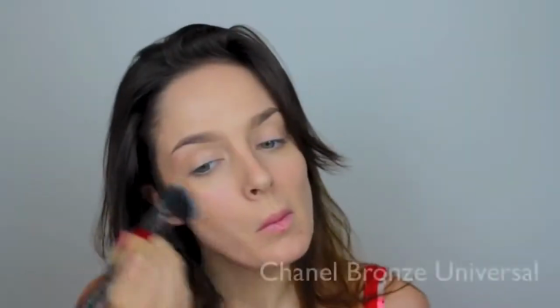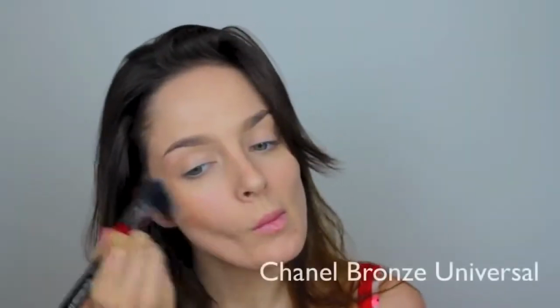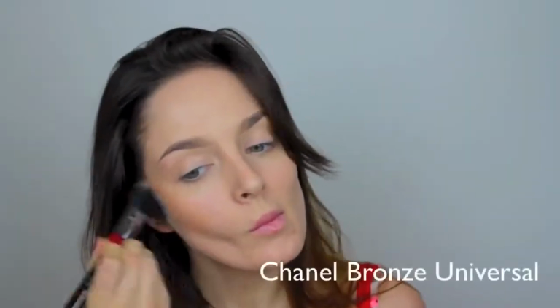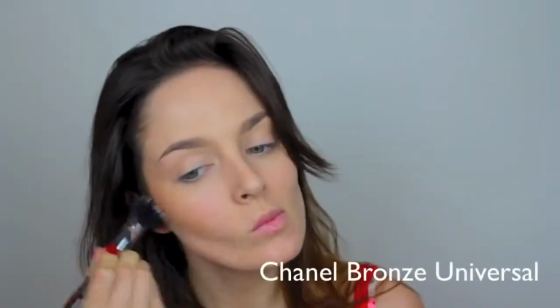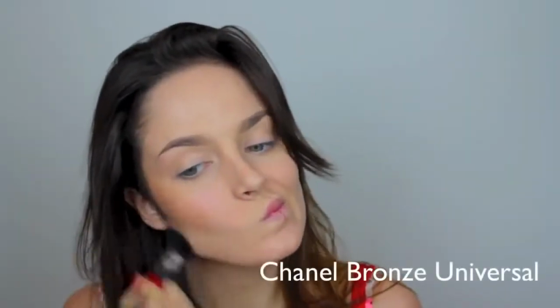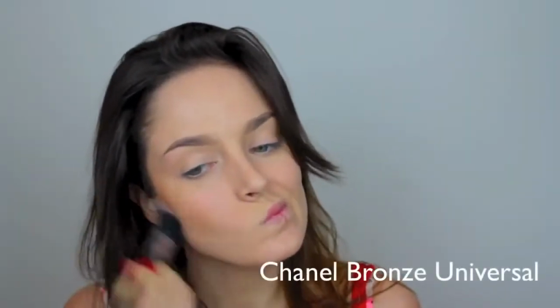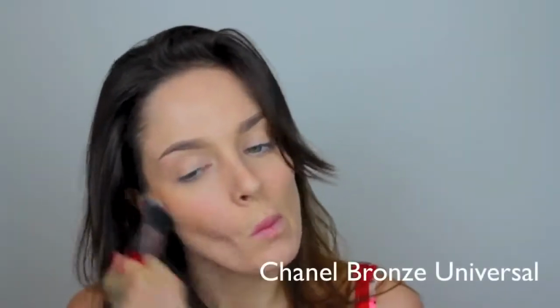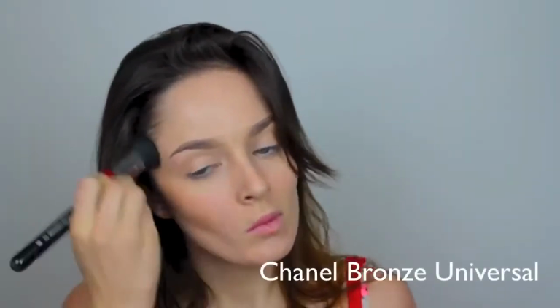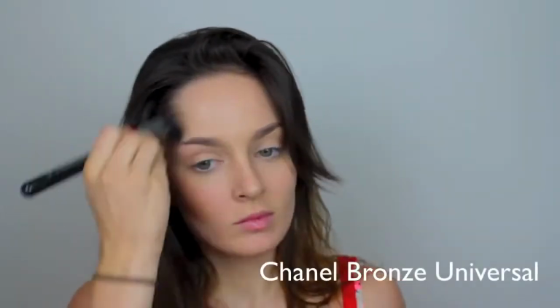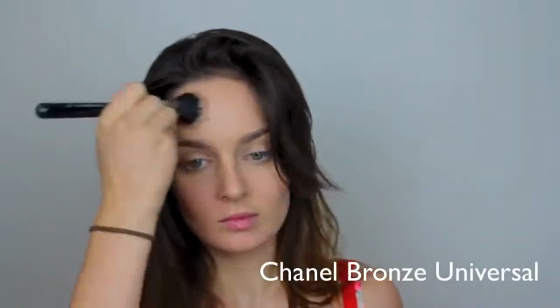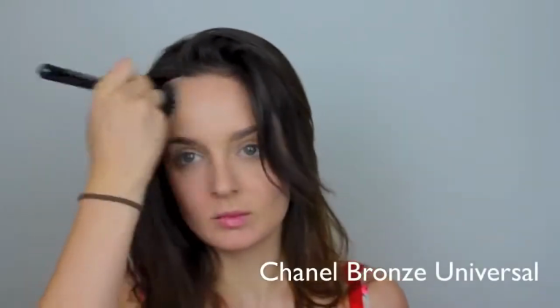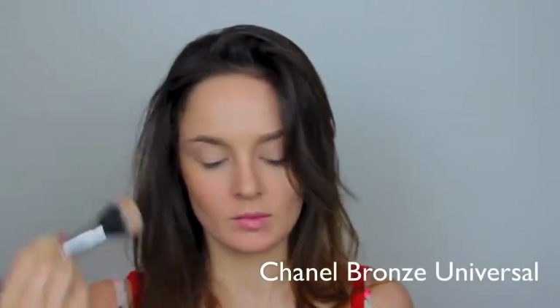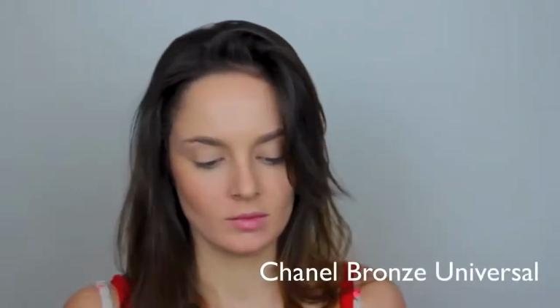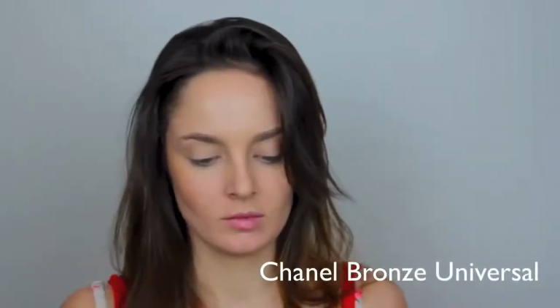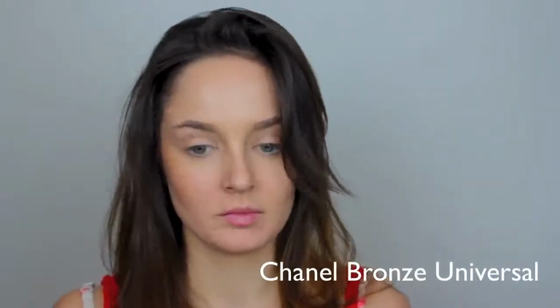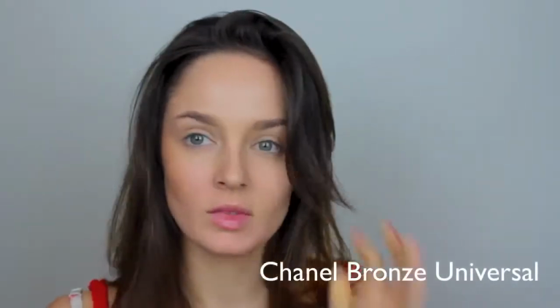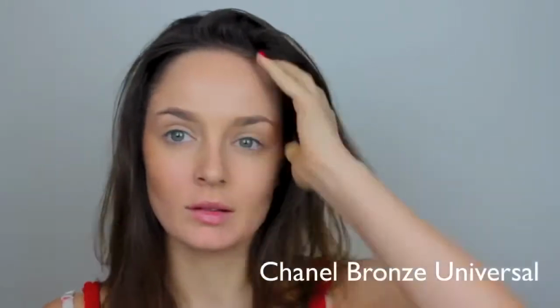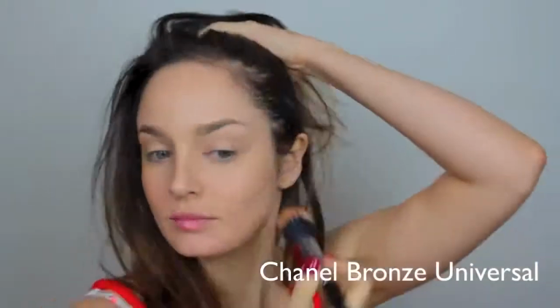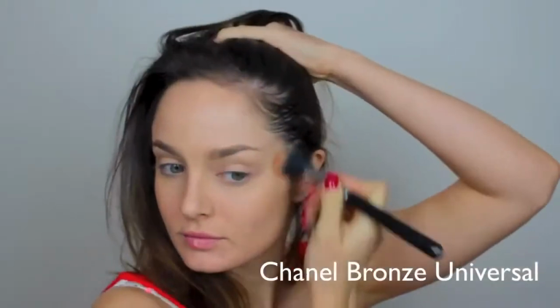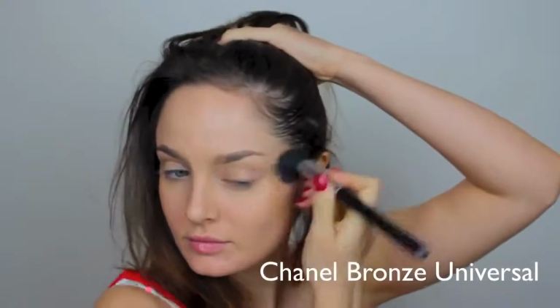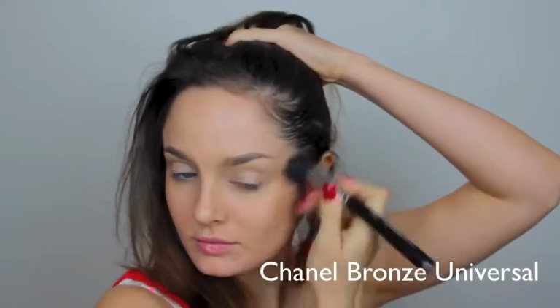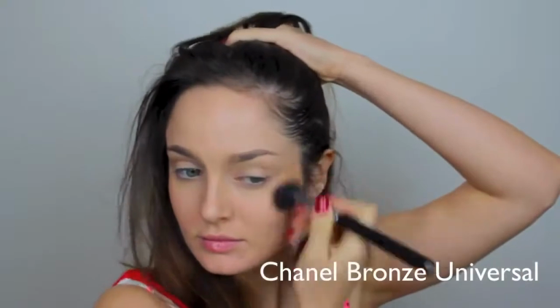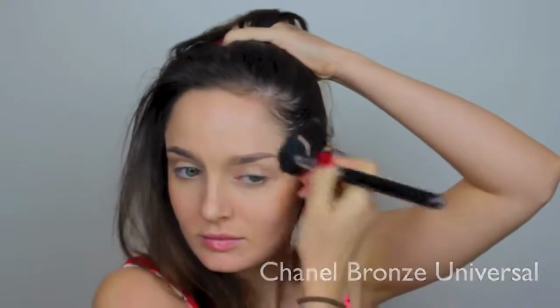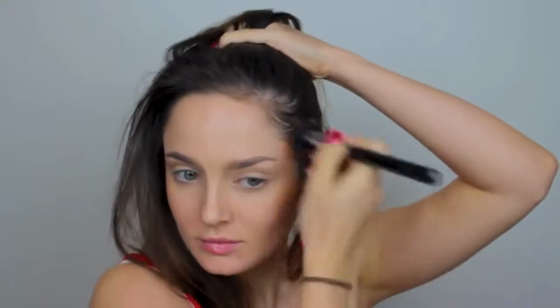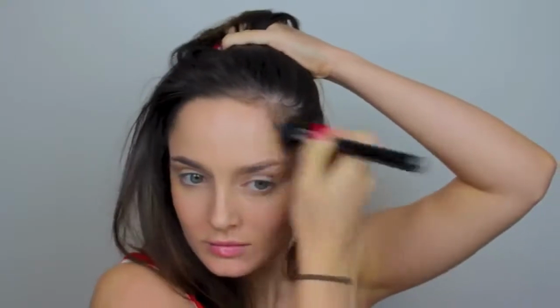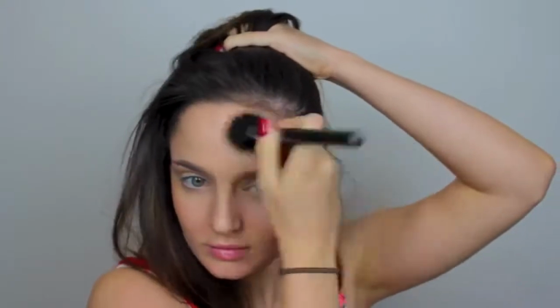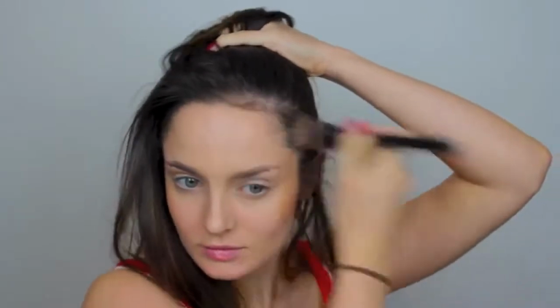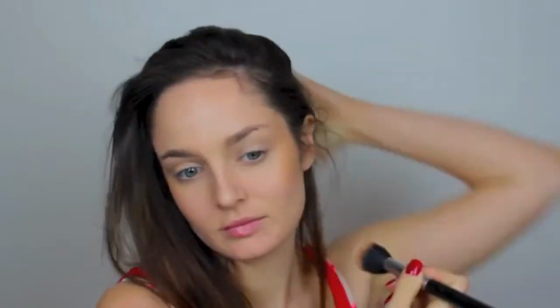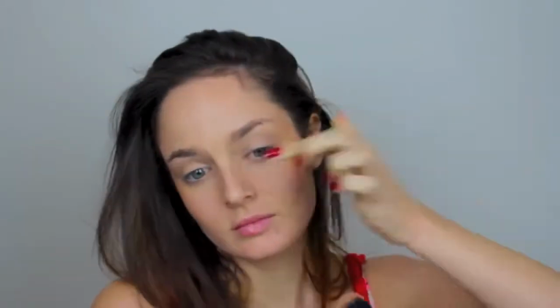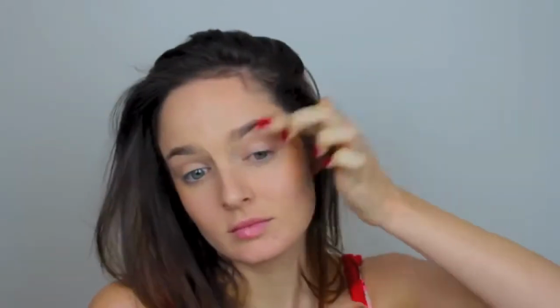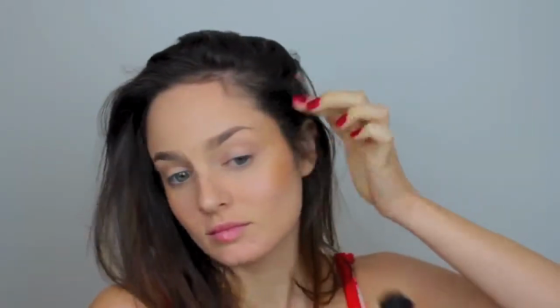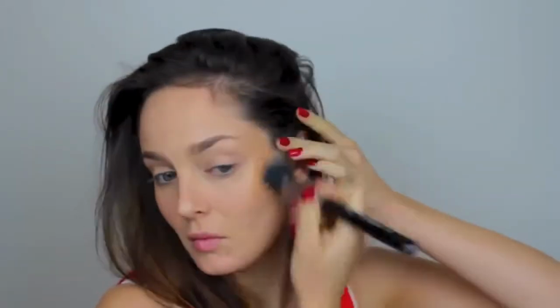Then I'm applying this cream bronzer just to the sides of my face where the sun would naturally hit — I want a nice bronze natural glow here.